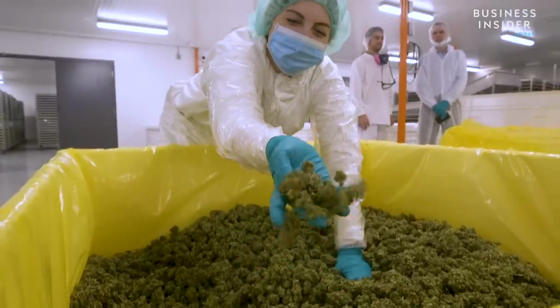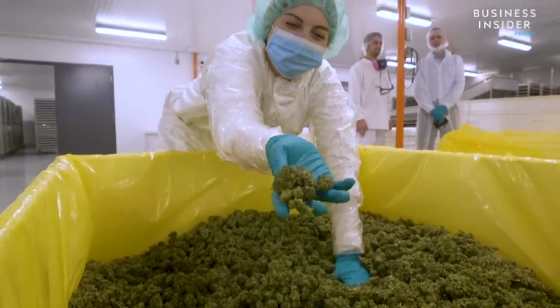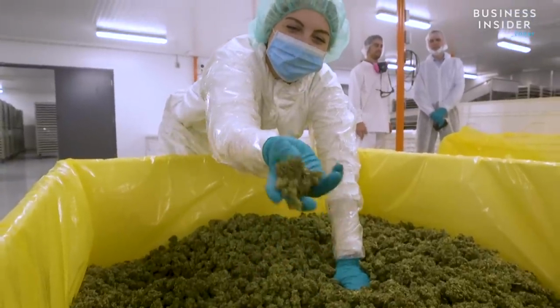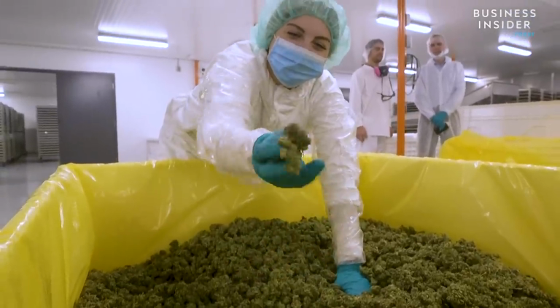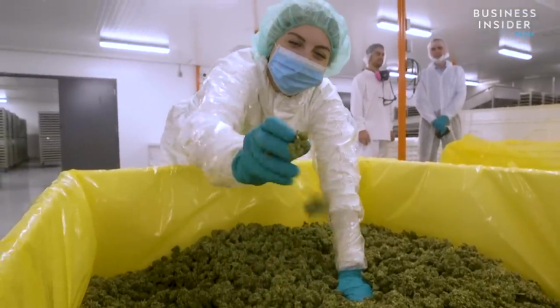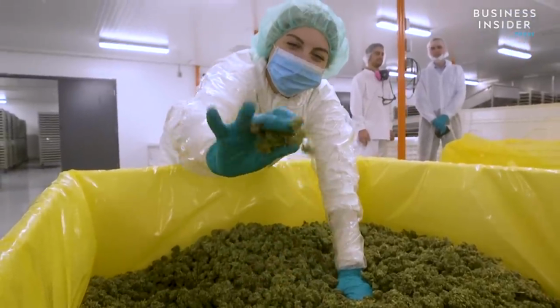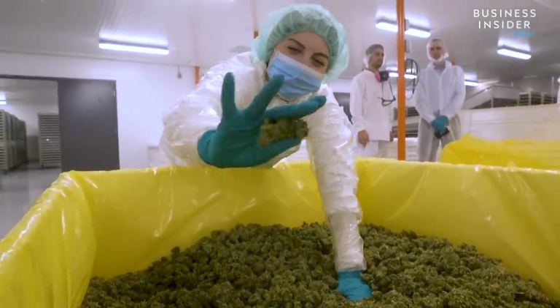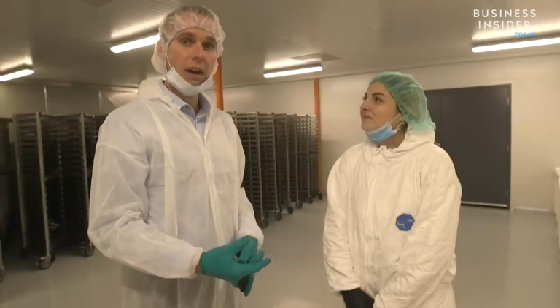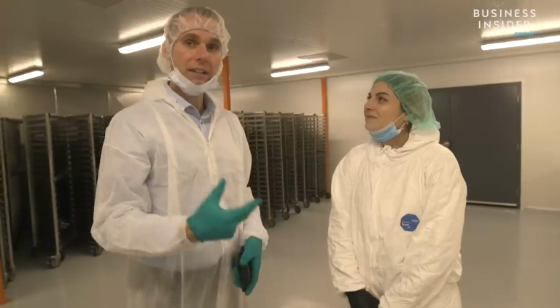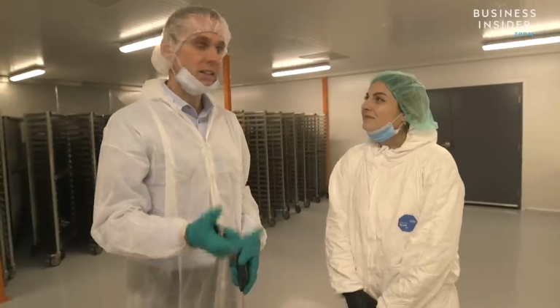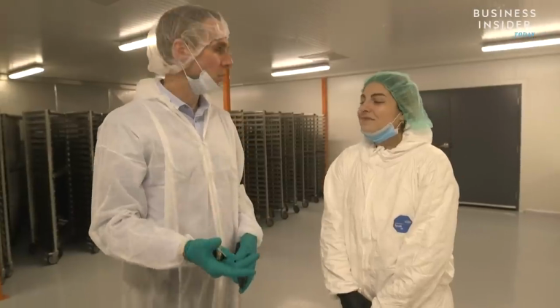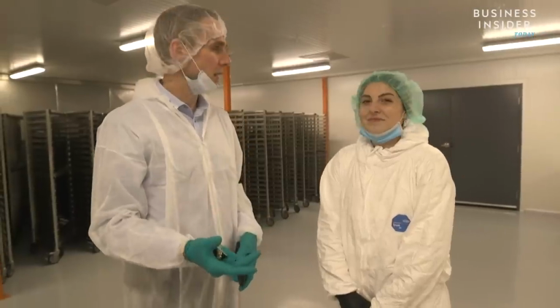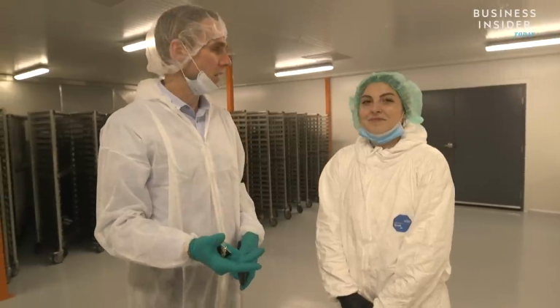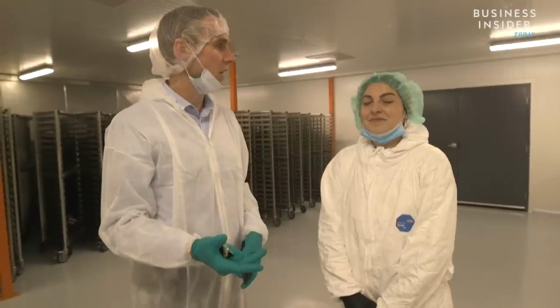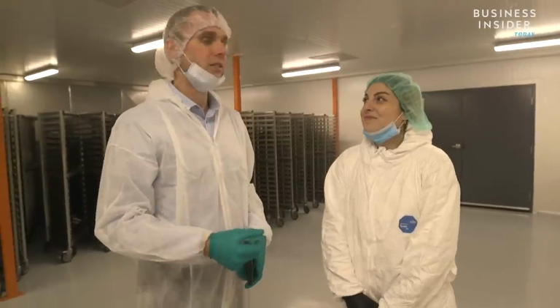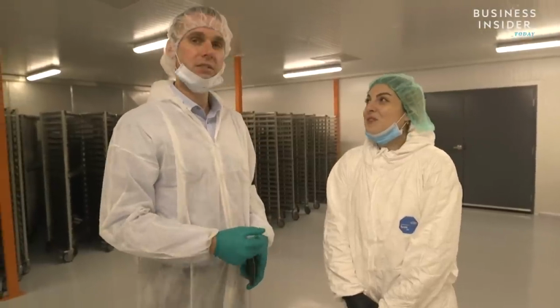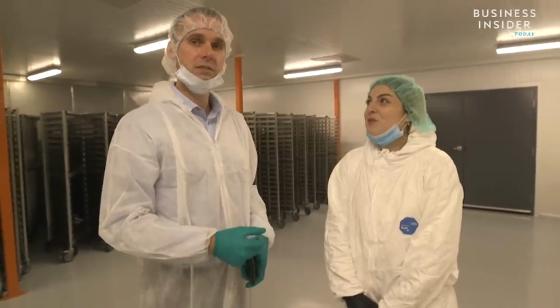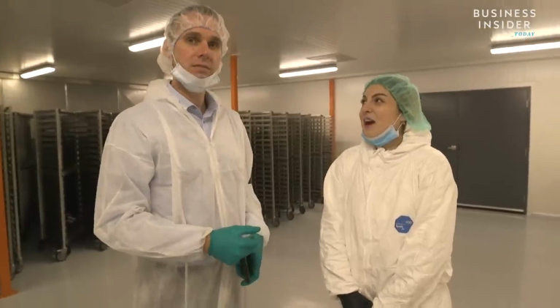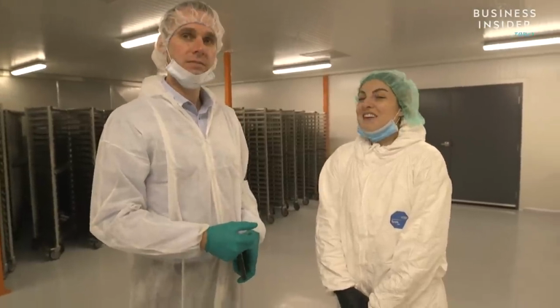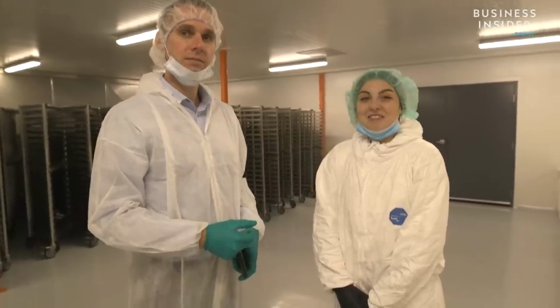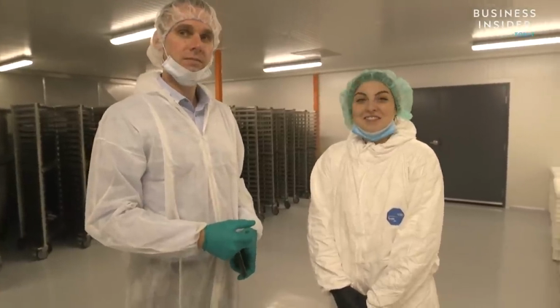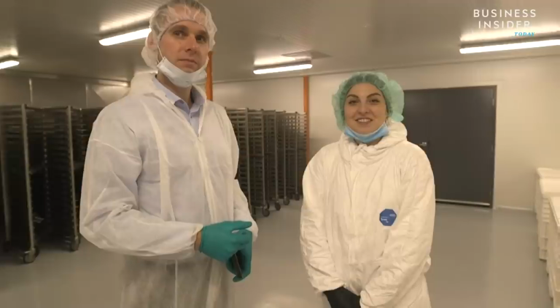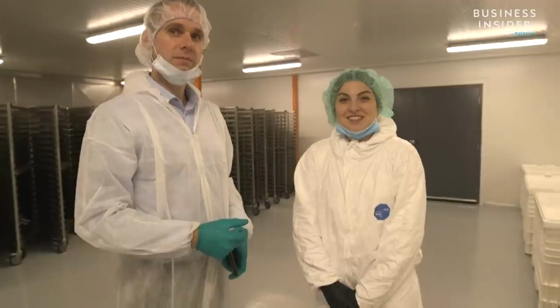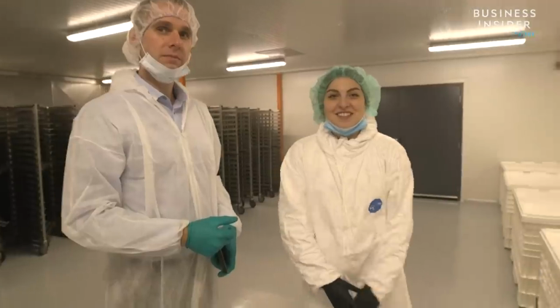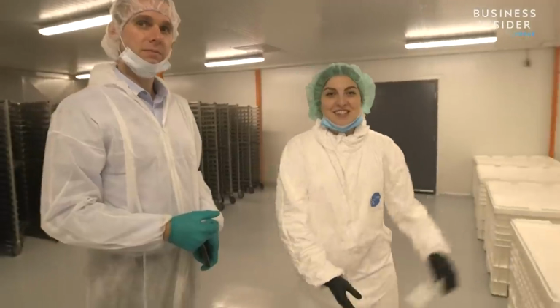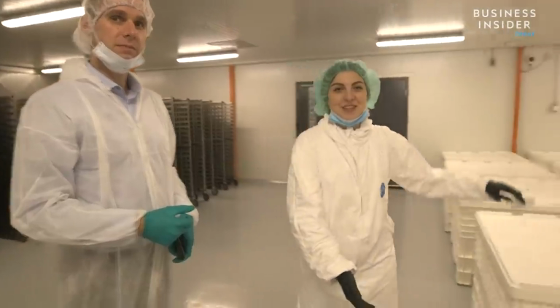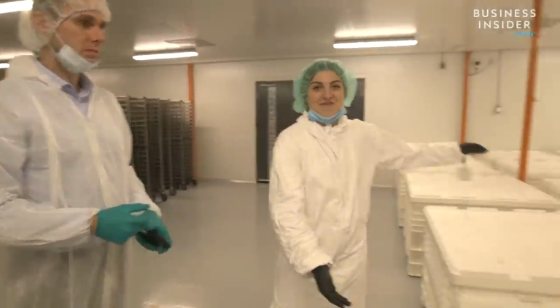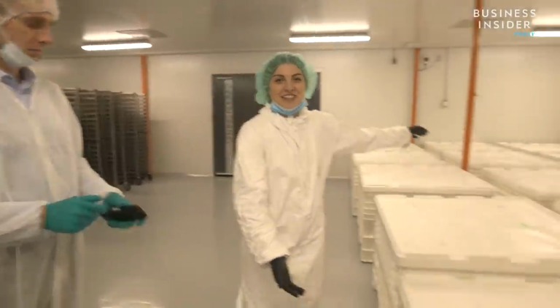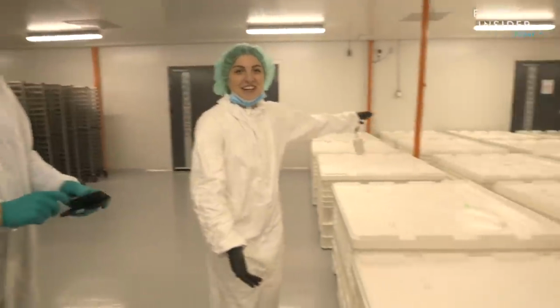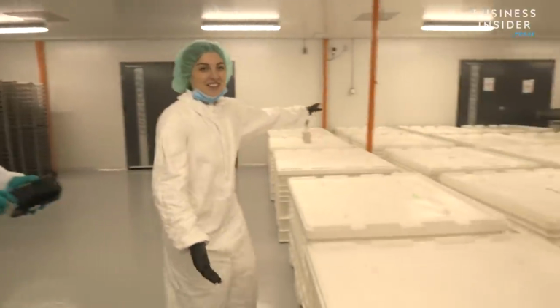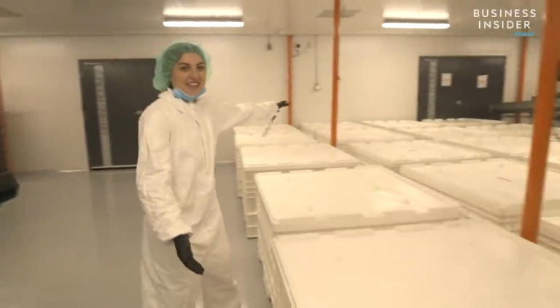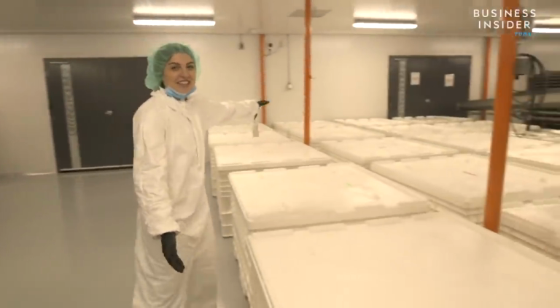How much do you think everything in this room costs? We're at 6.8 million dollars. This is 6.8 million dollars right here.